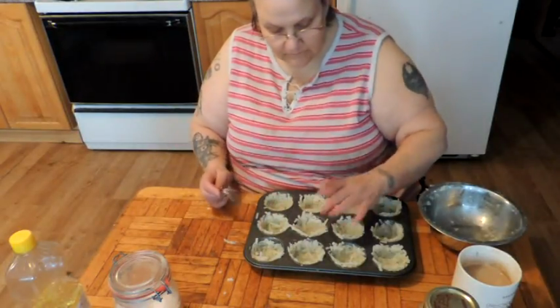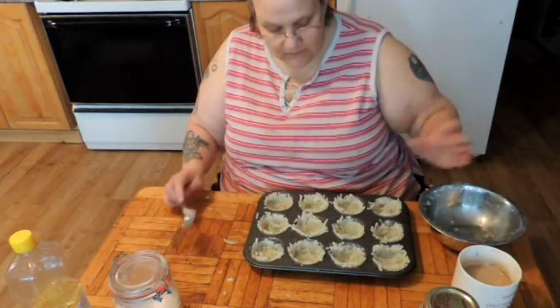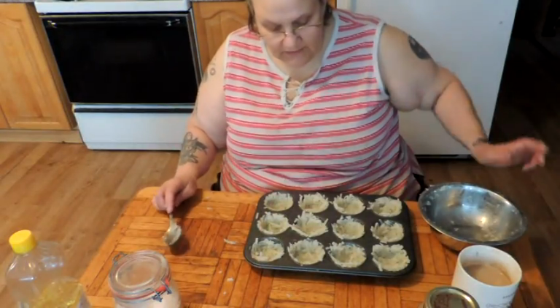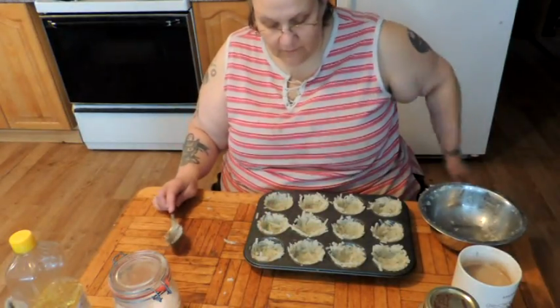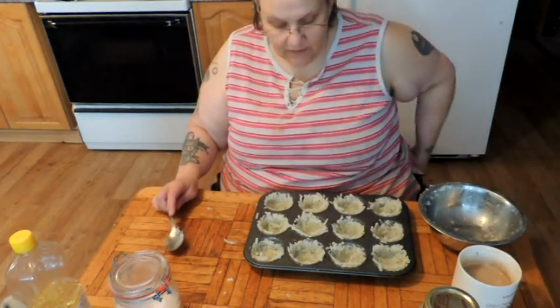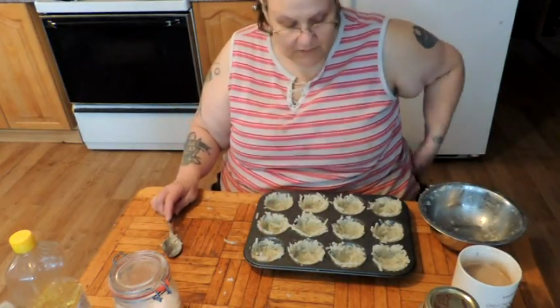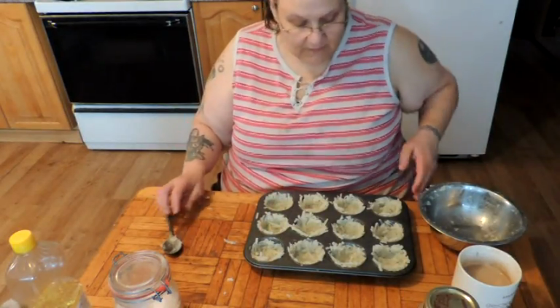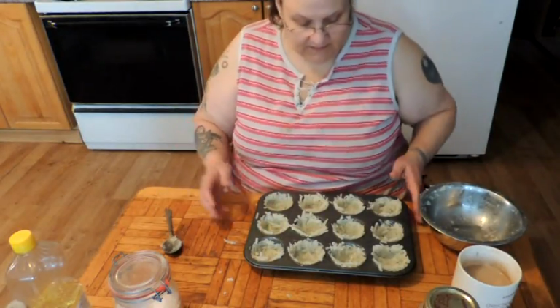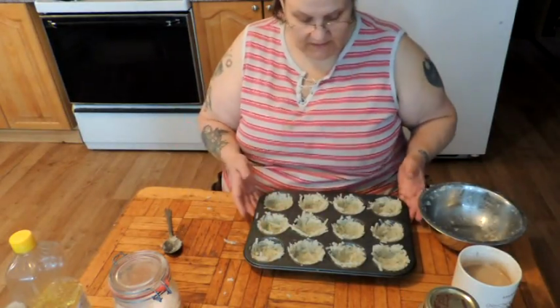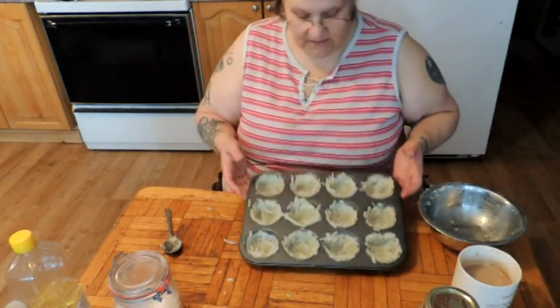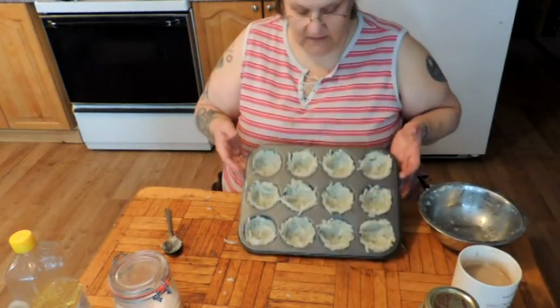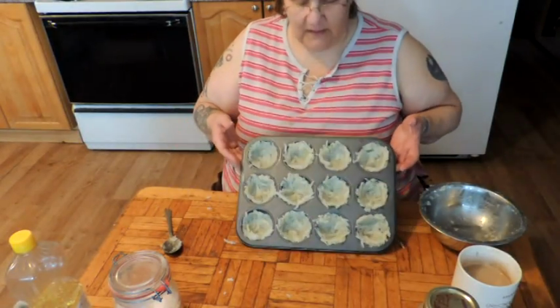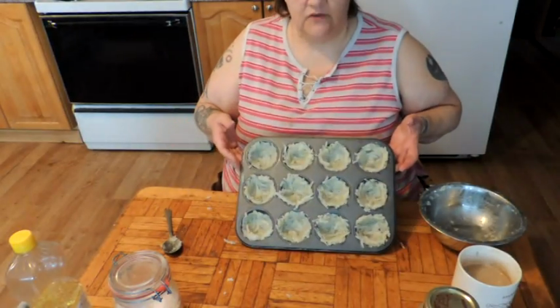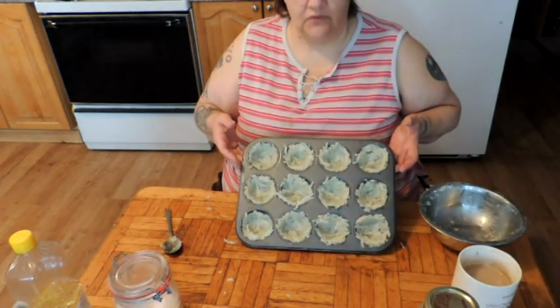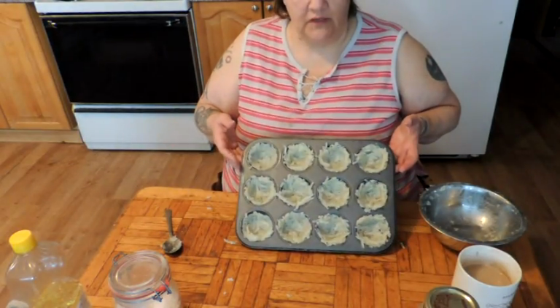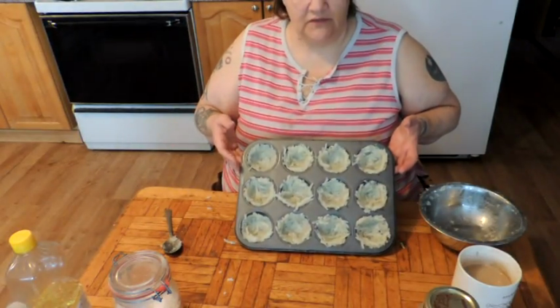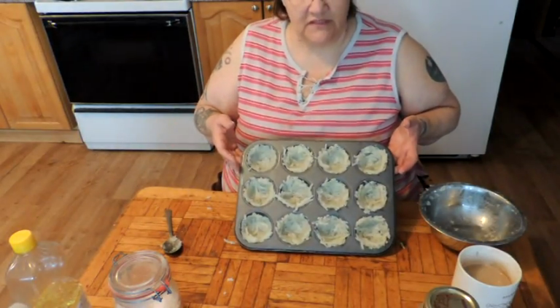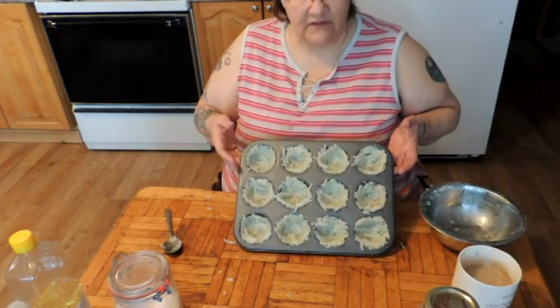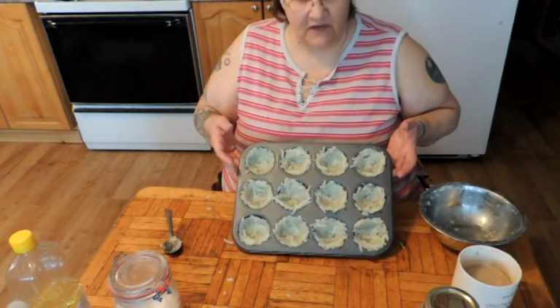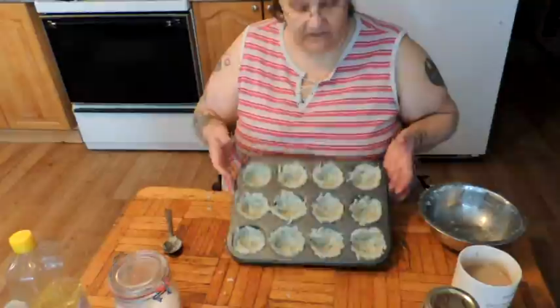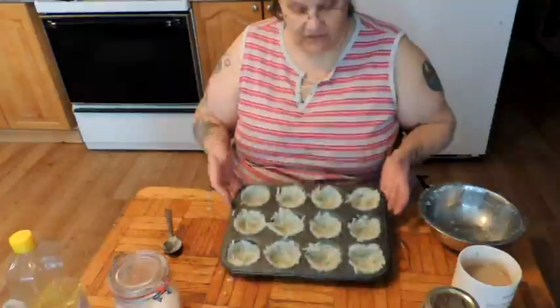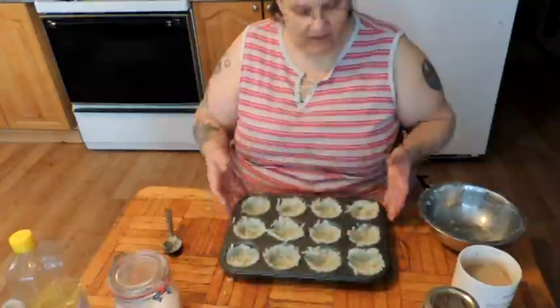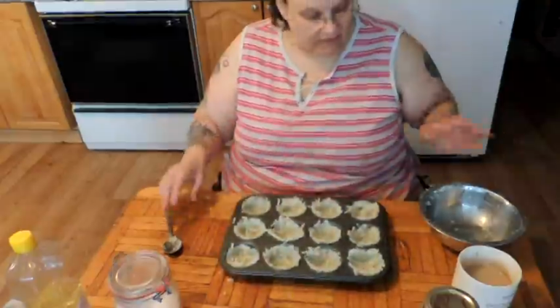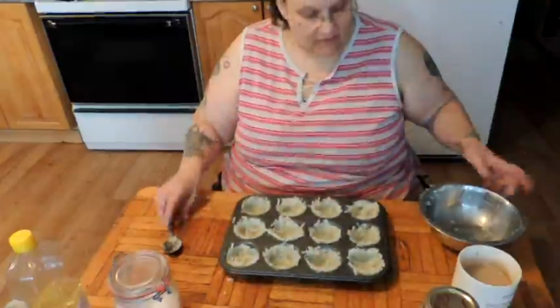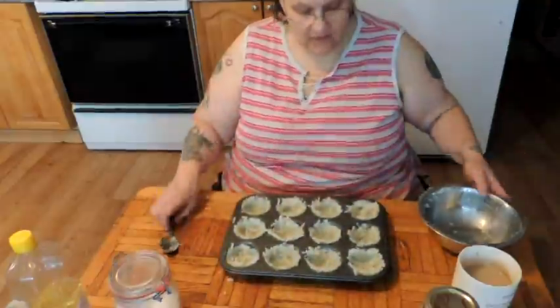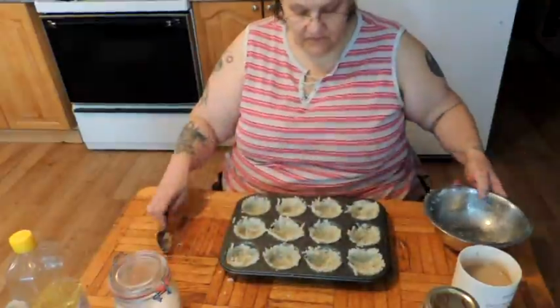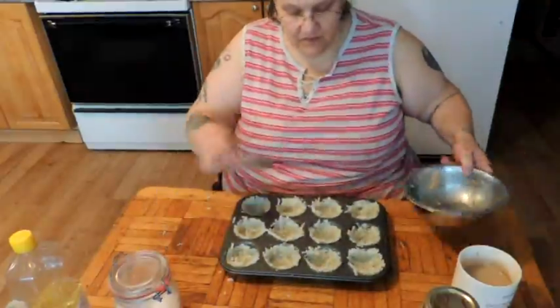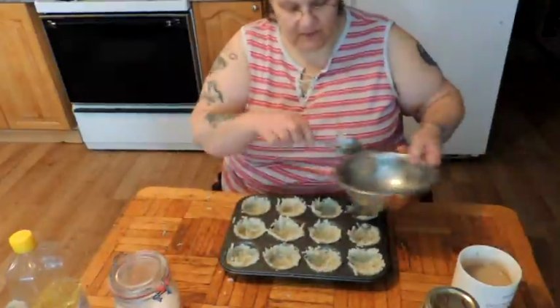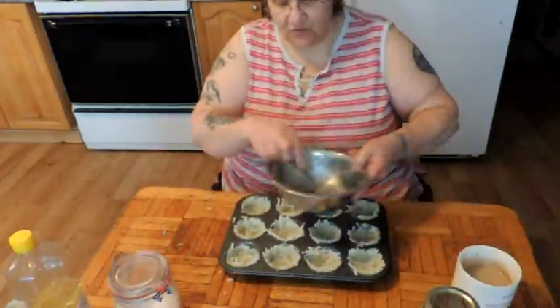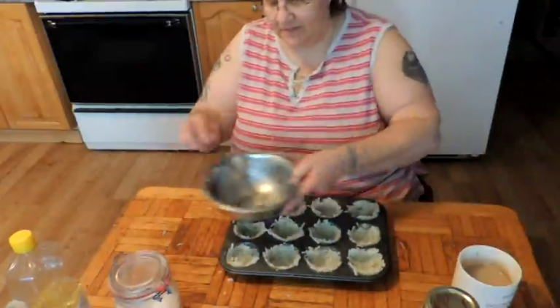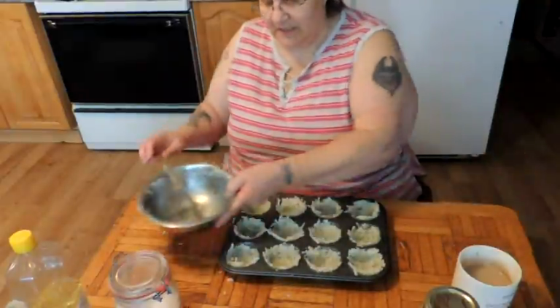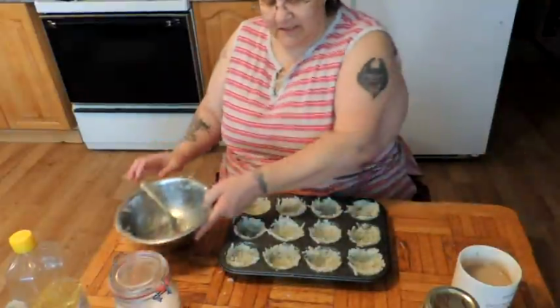We're going to pop these into a 375 degree oven for about 20 minutes.